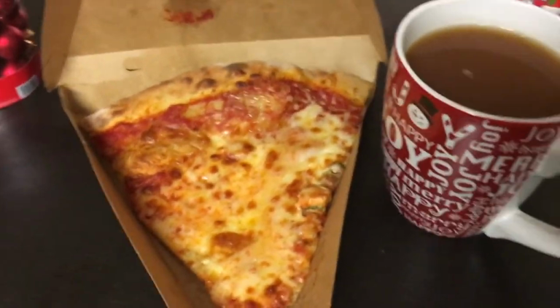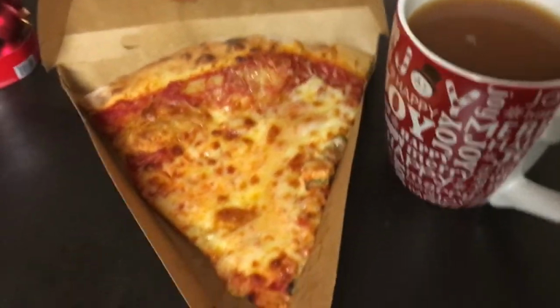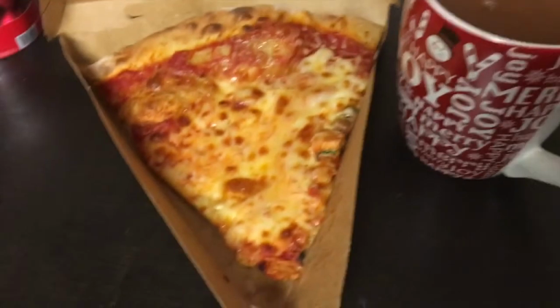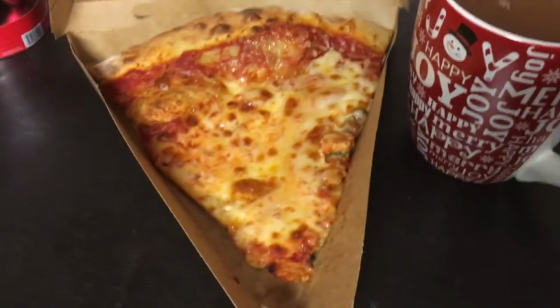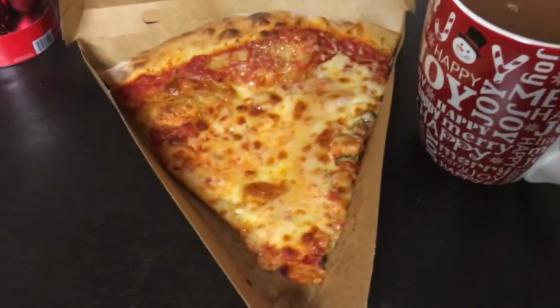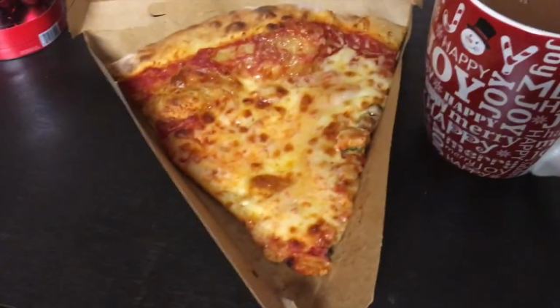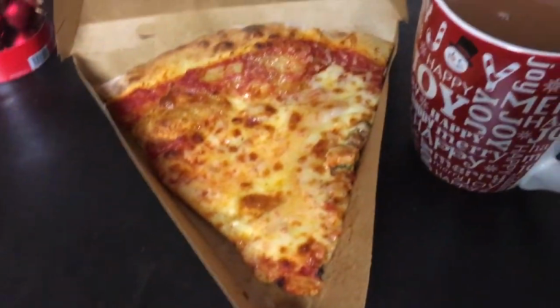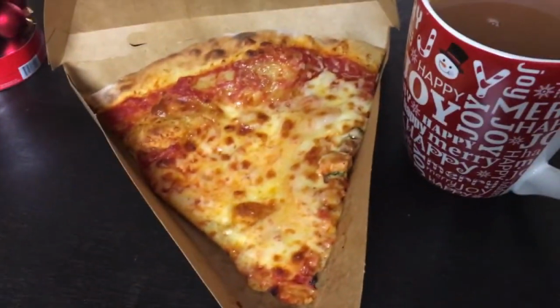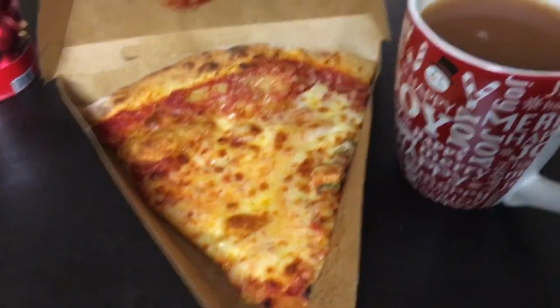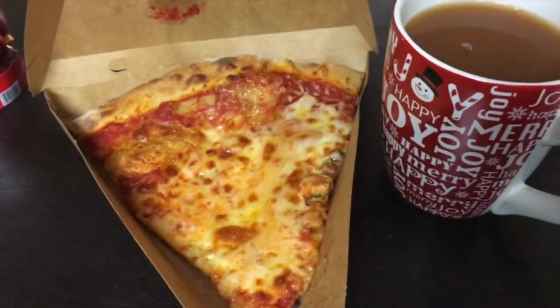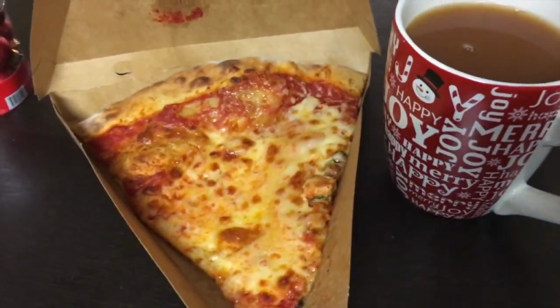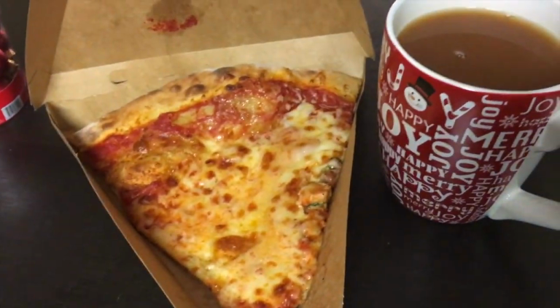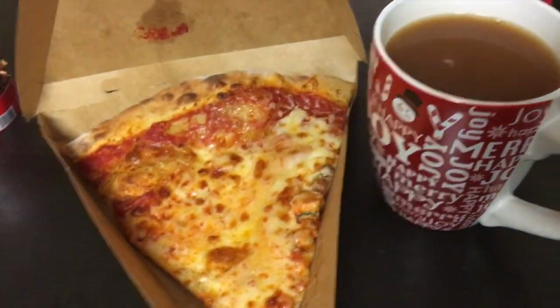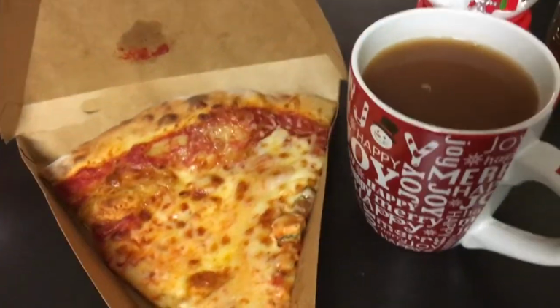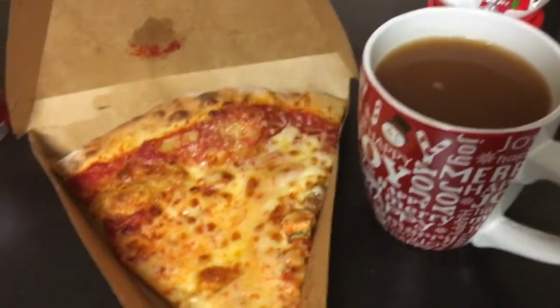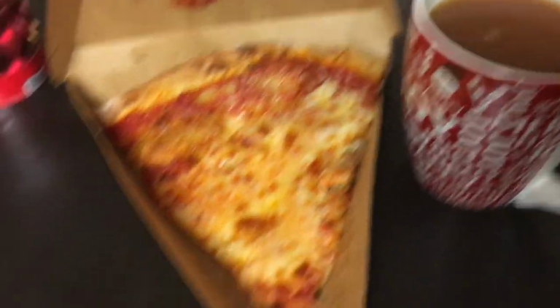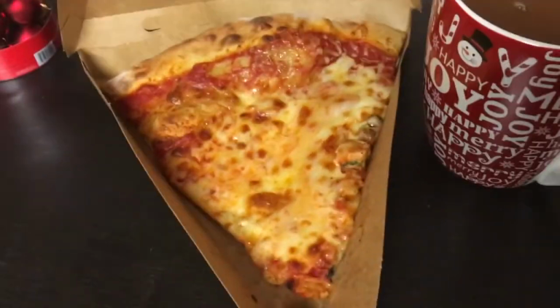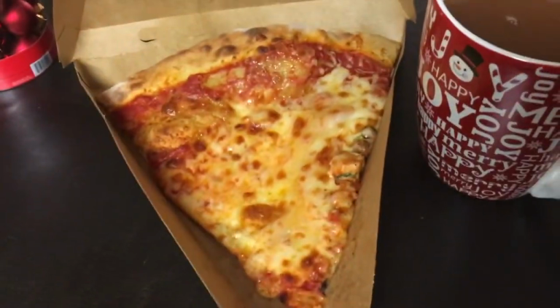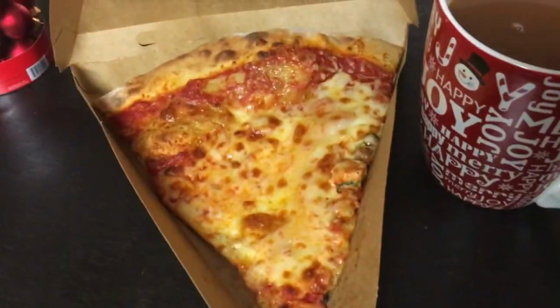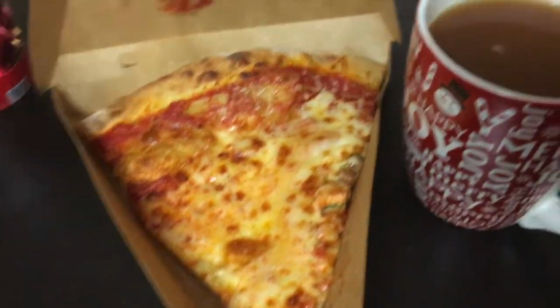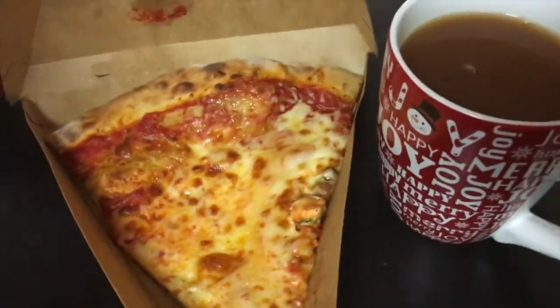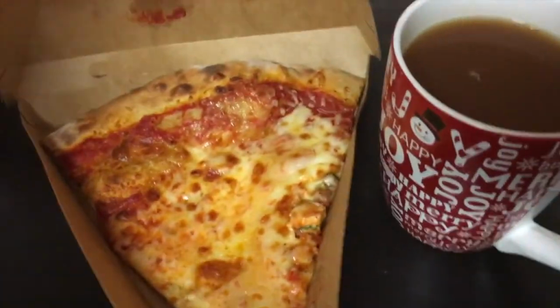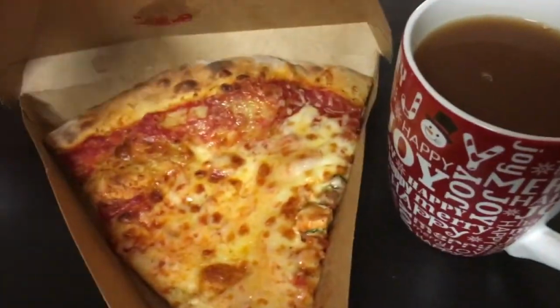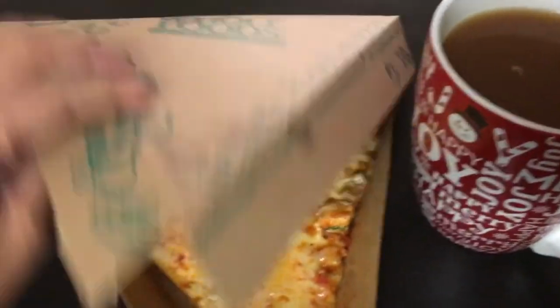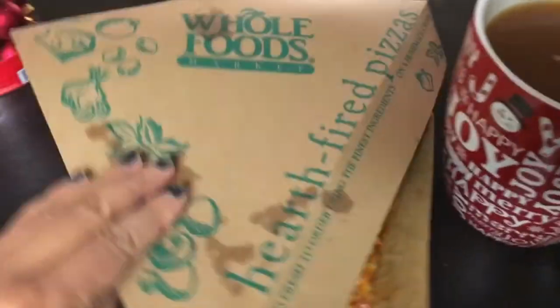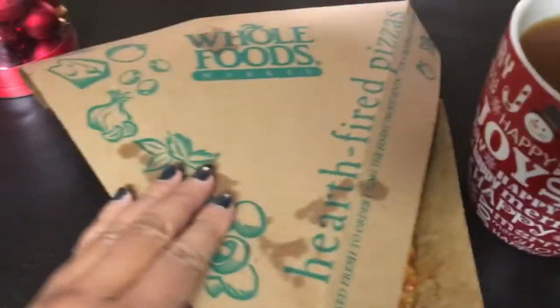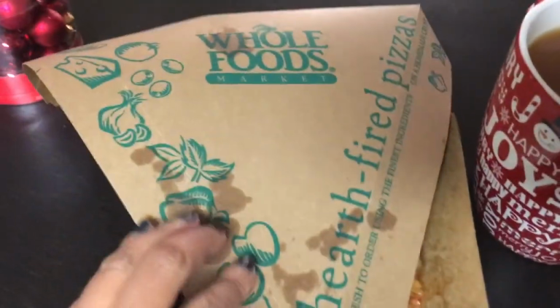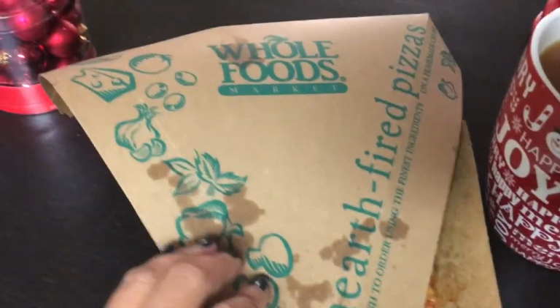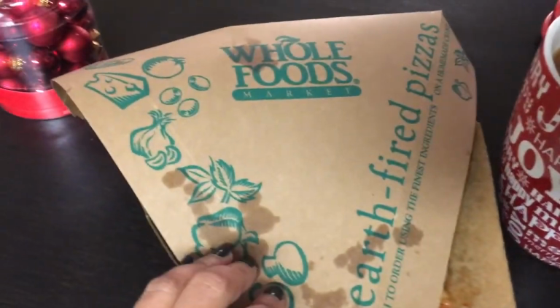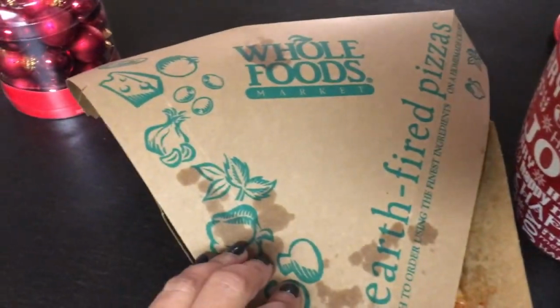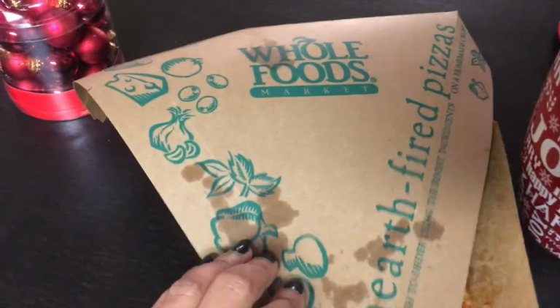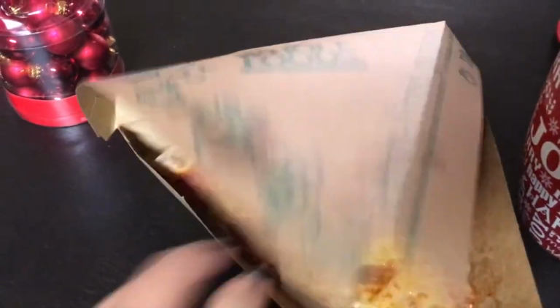What happens when you're lazy? Tea and pizza. Thanks, Whole Foods.